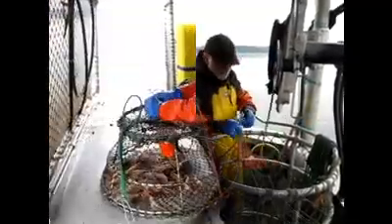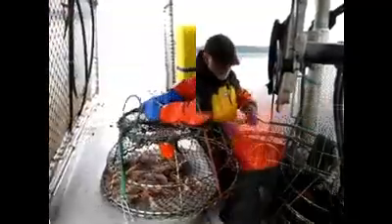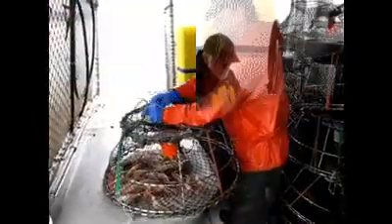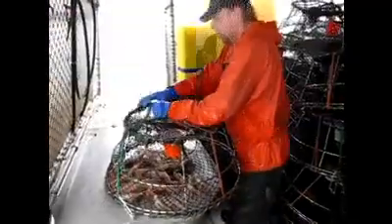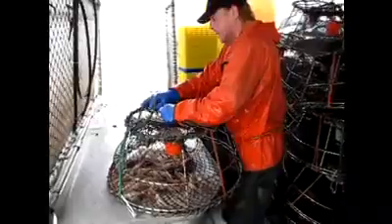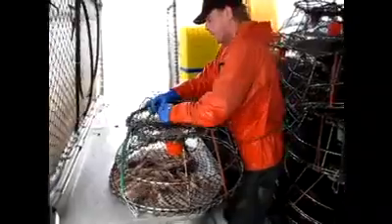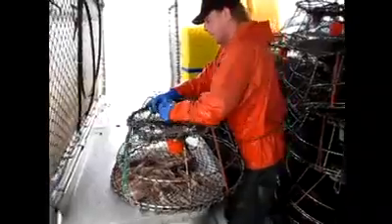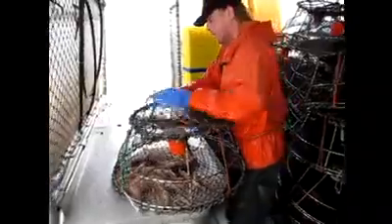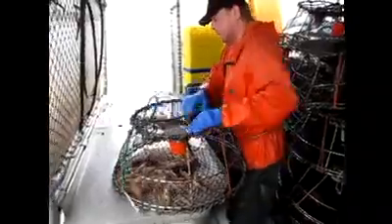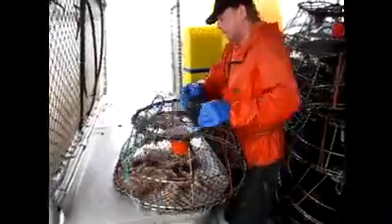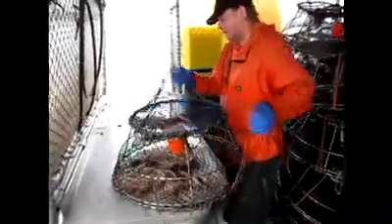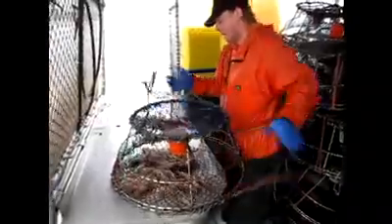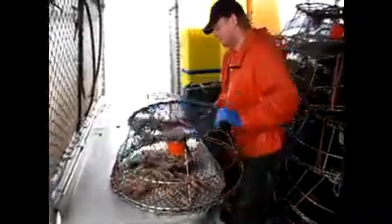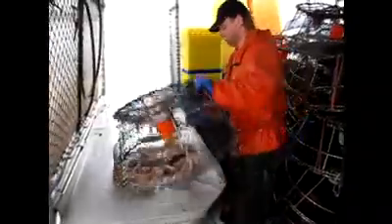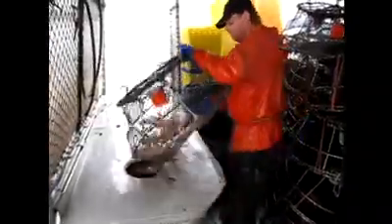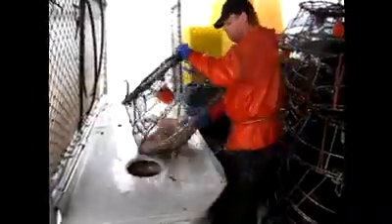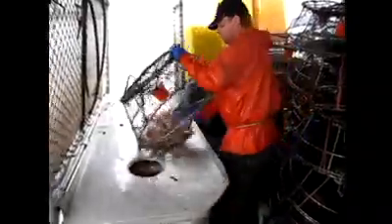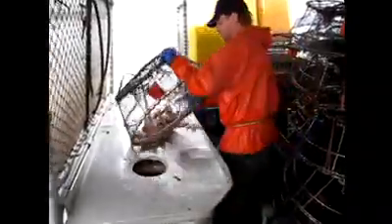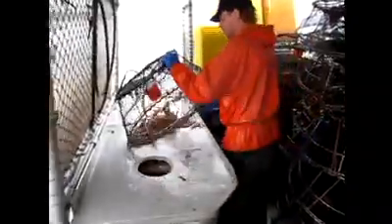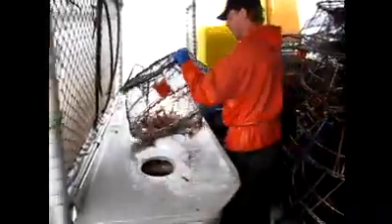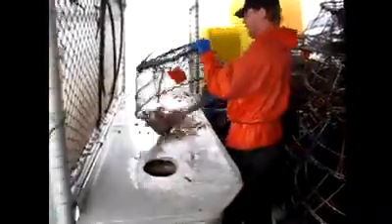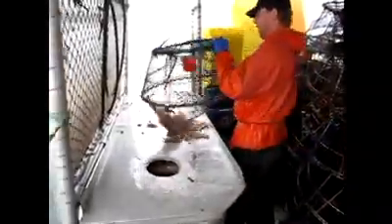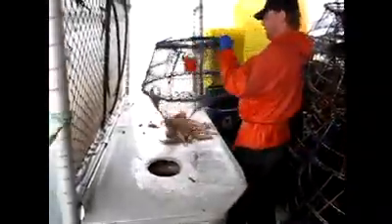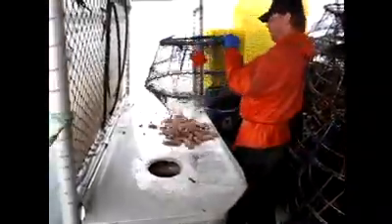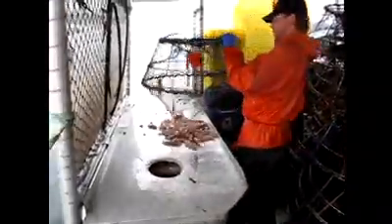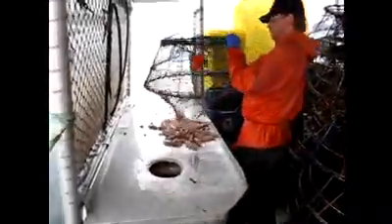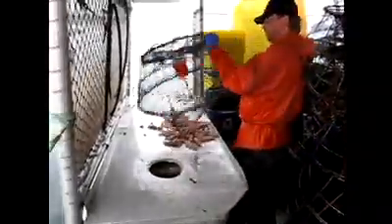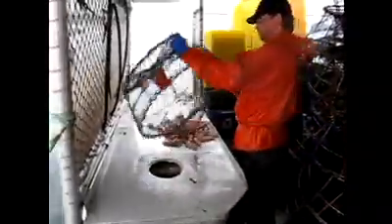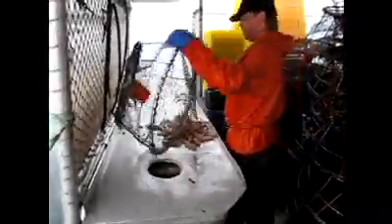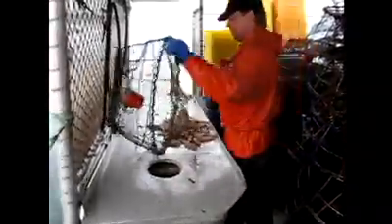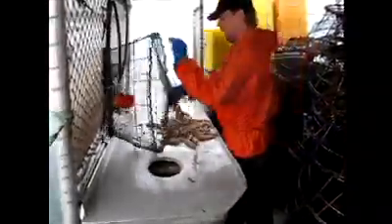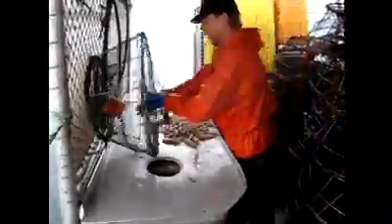The traps are hauled up, emptied, rebaited, and then set for another catch.